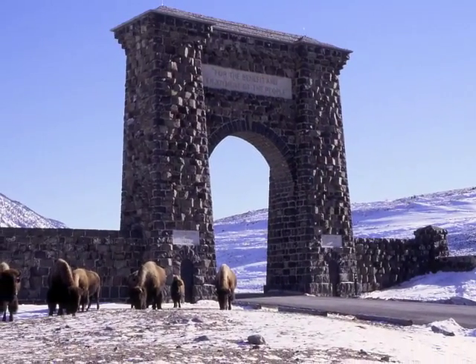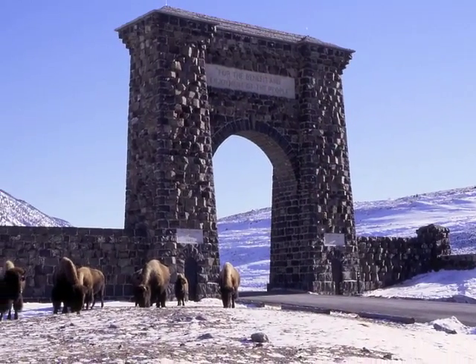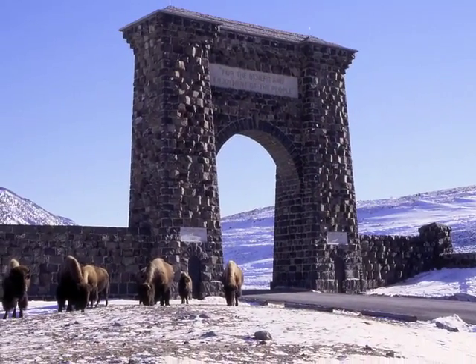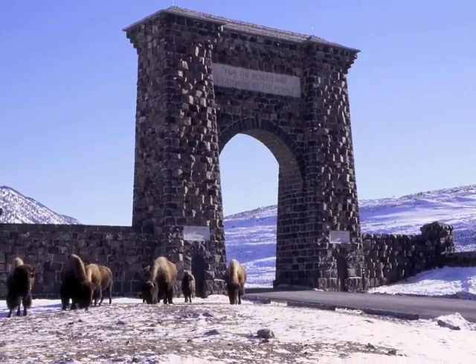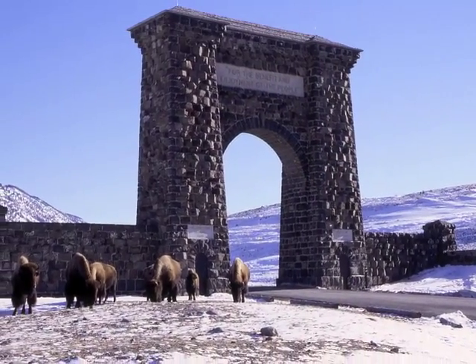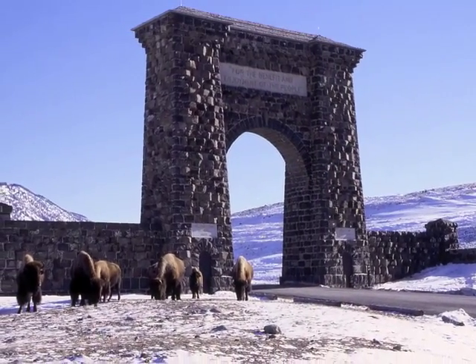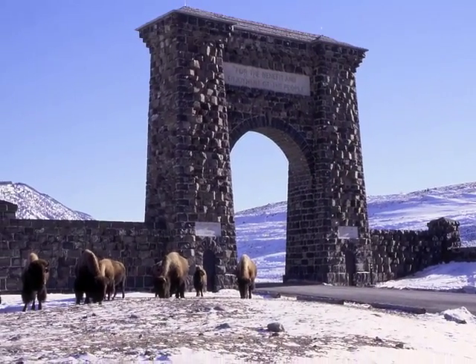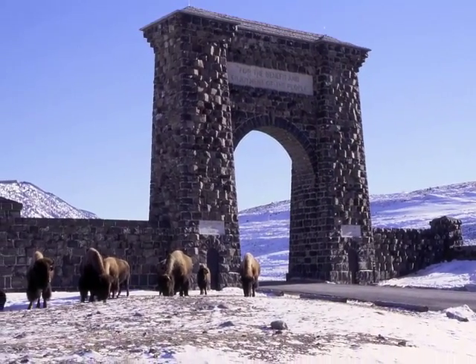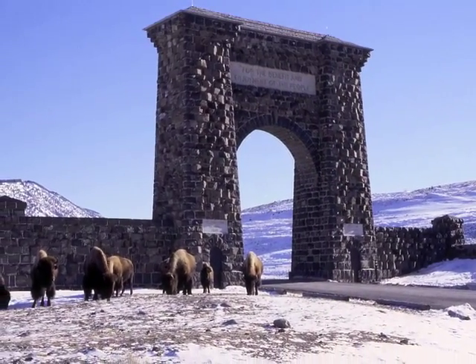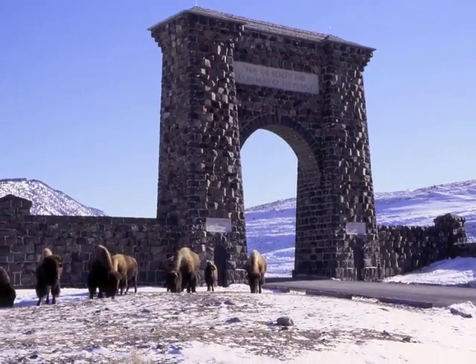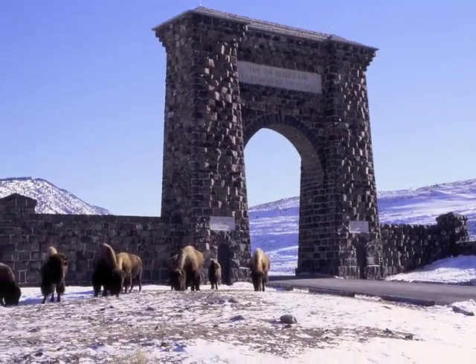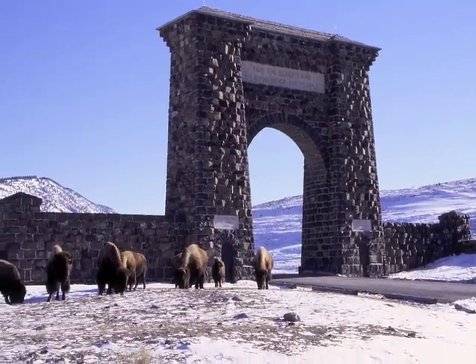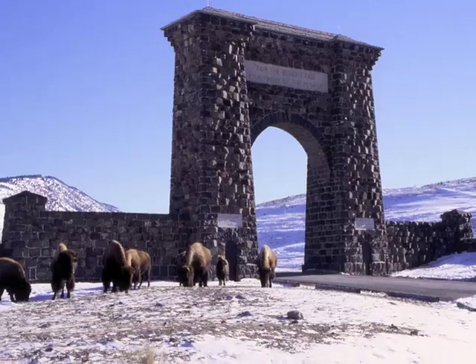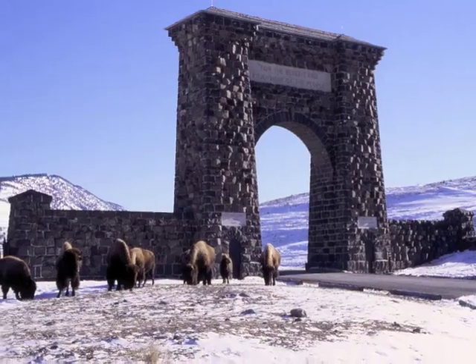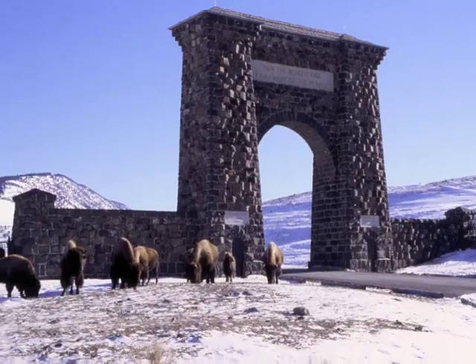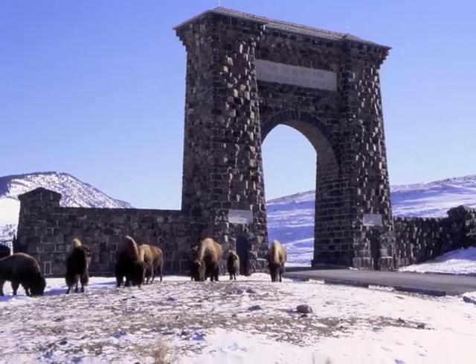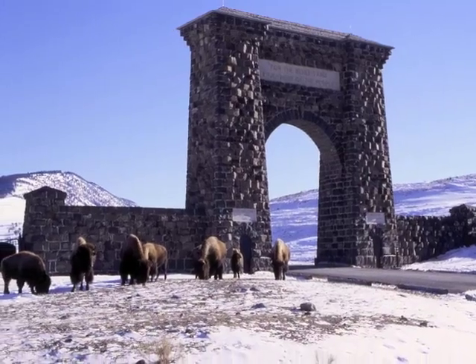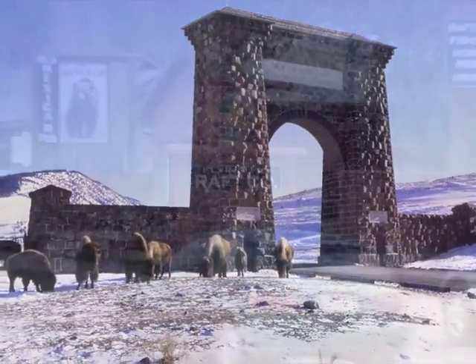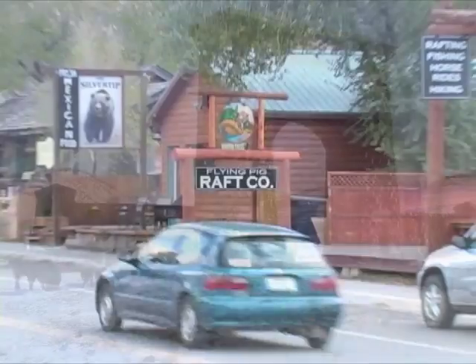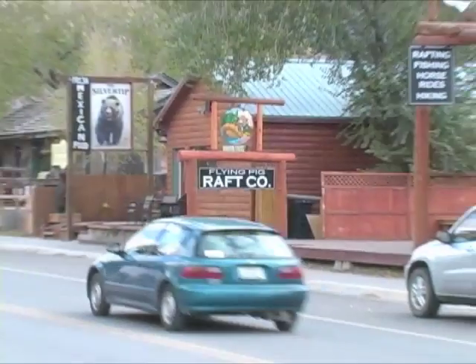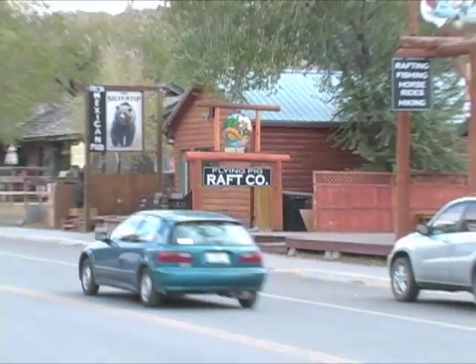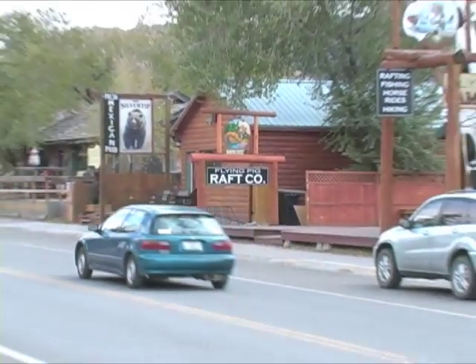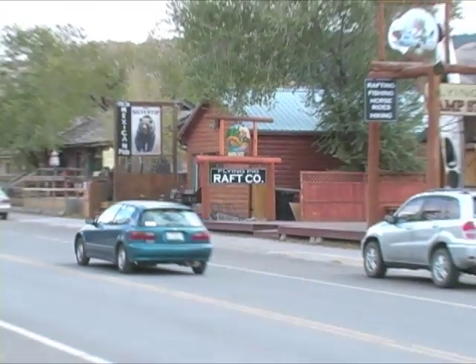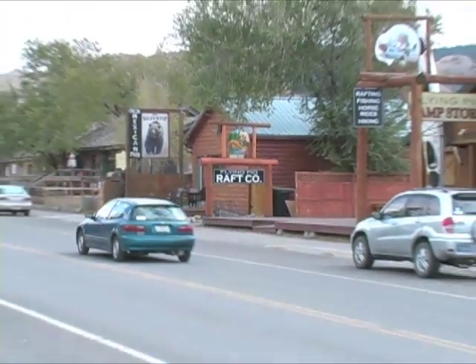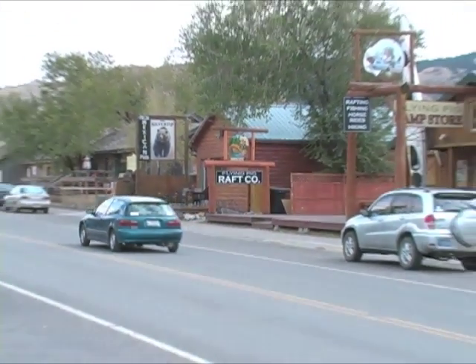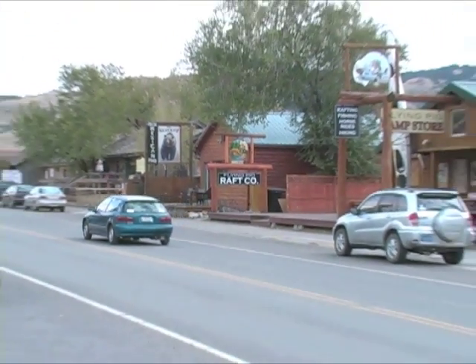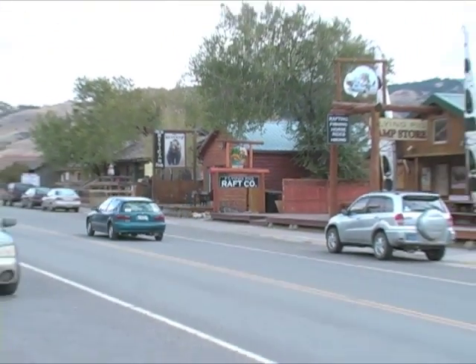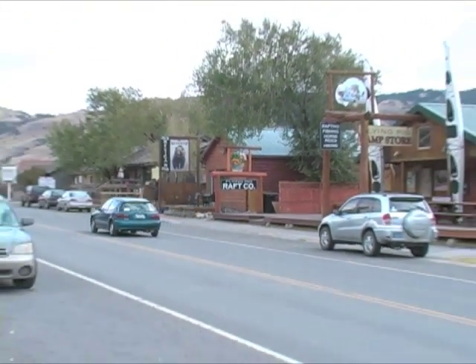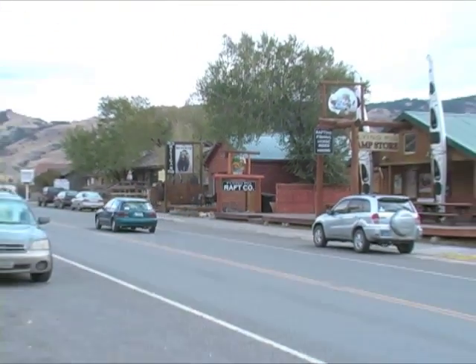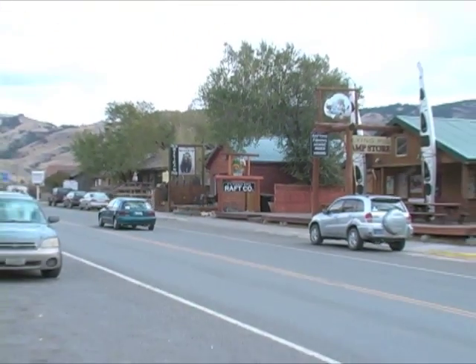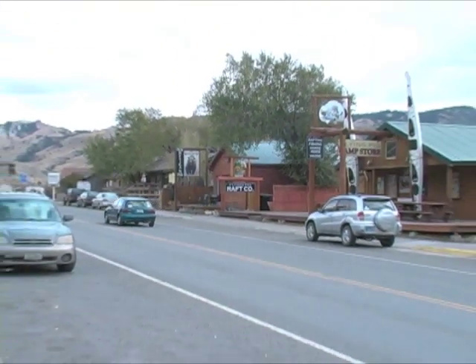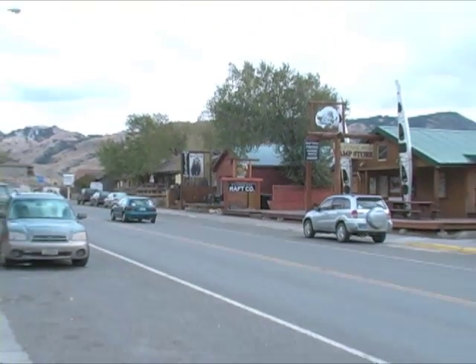Wildlife viewing, hiking, hunting, river floating, and fly-fishing are the mainstays of Gardiner.